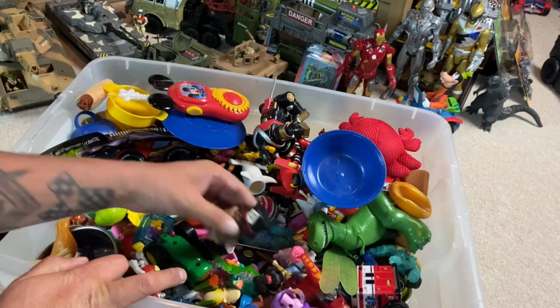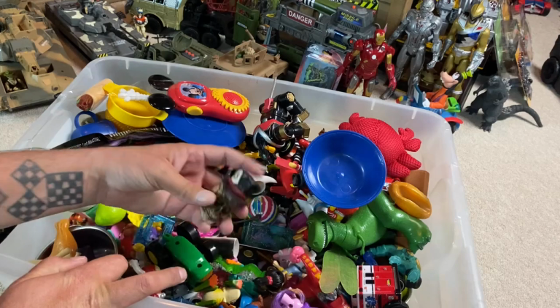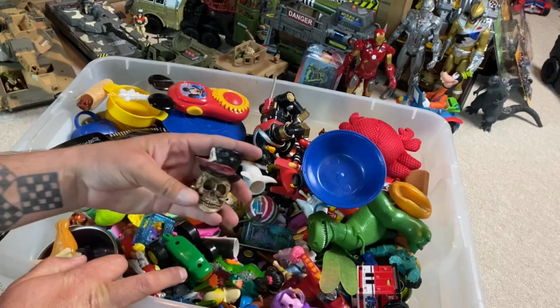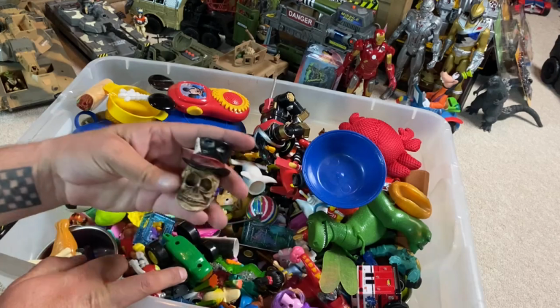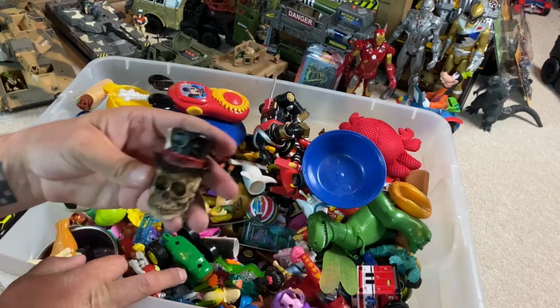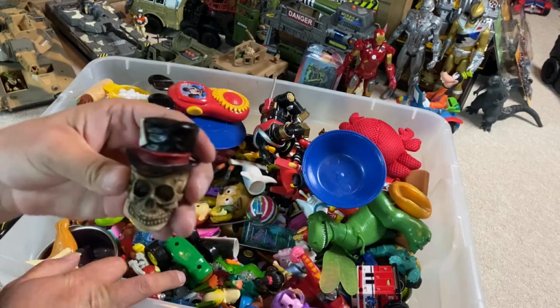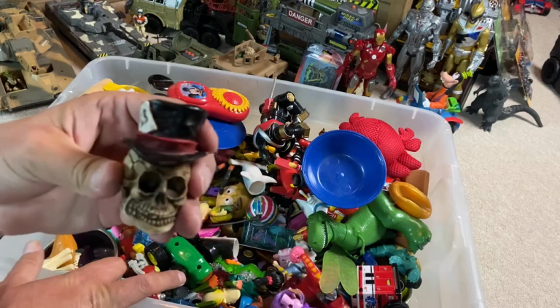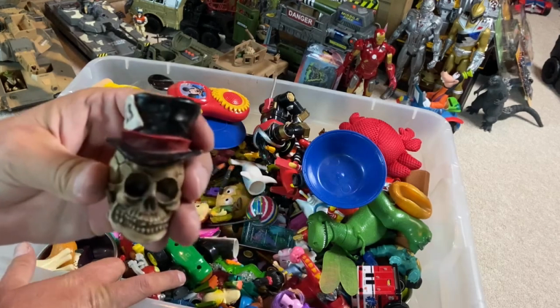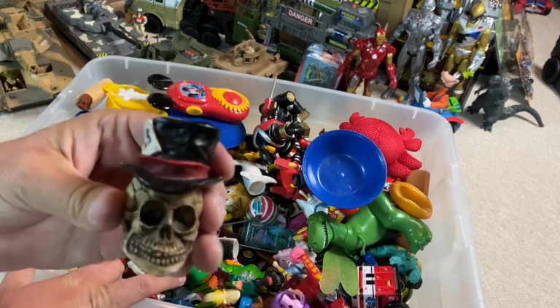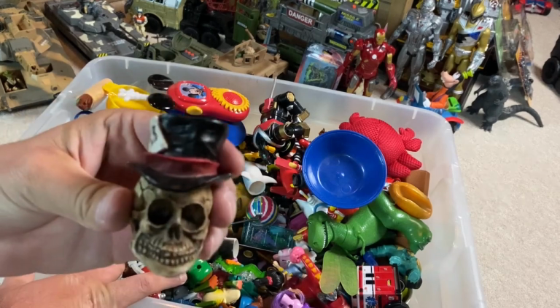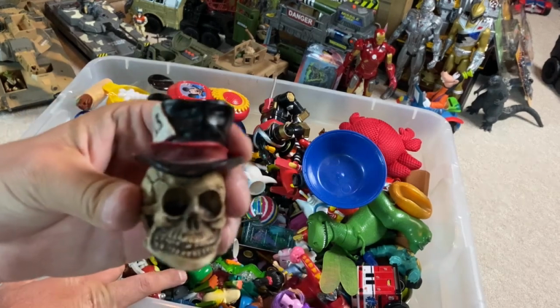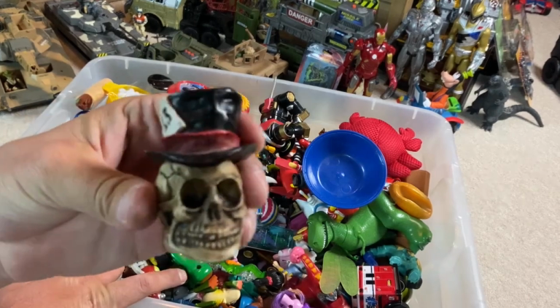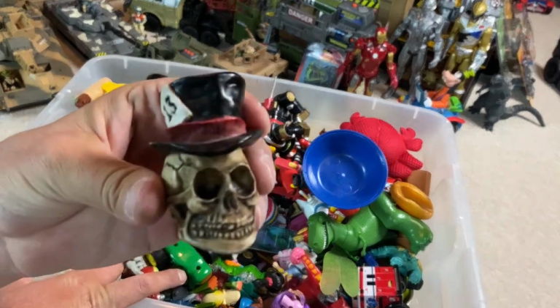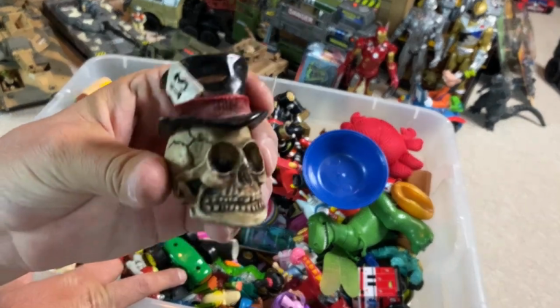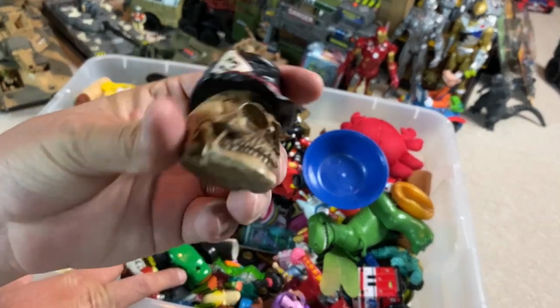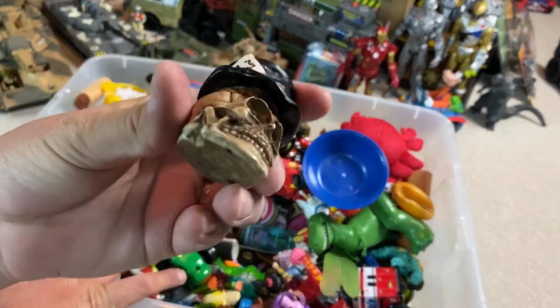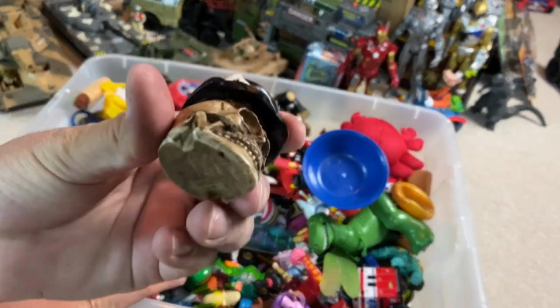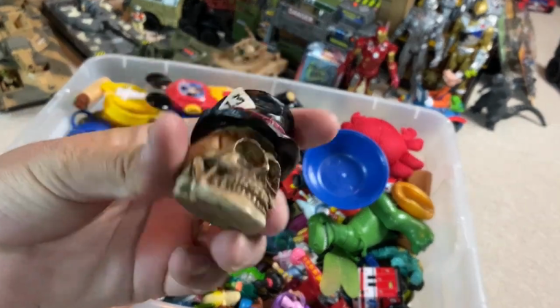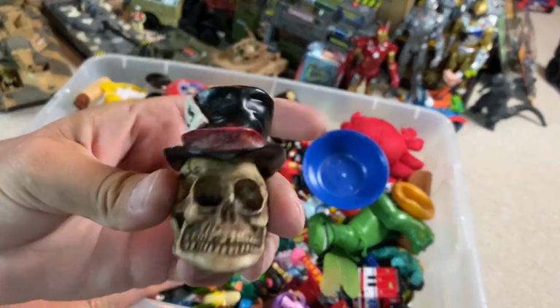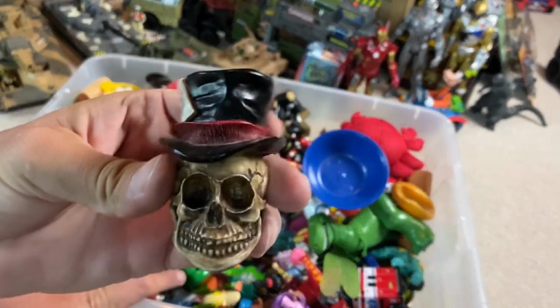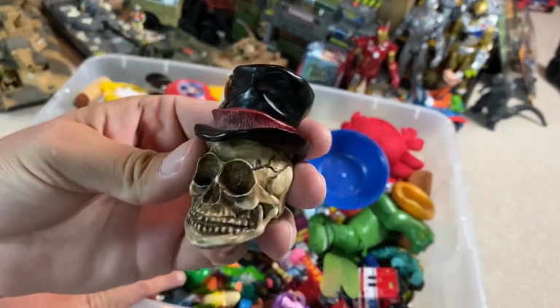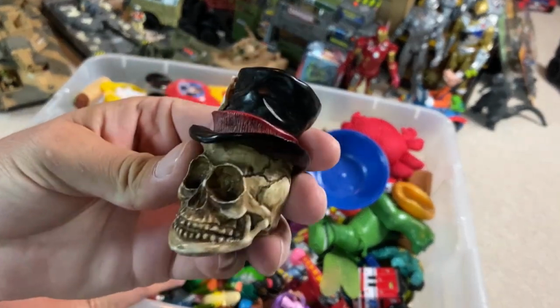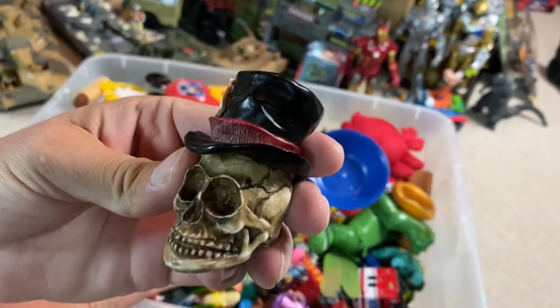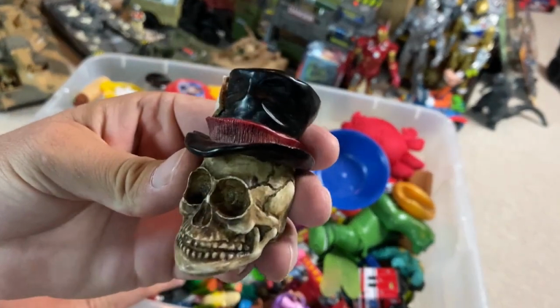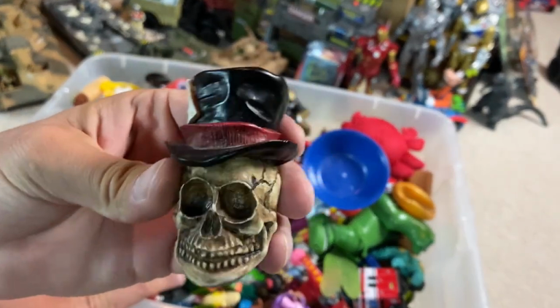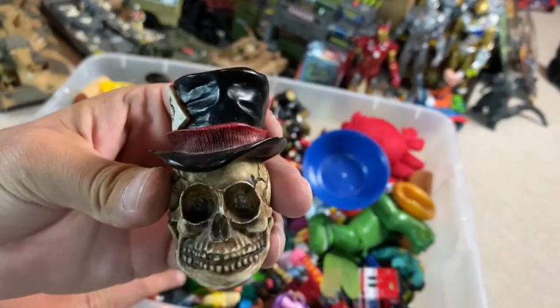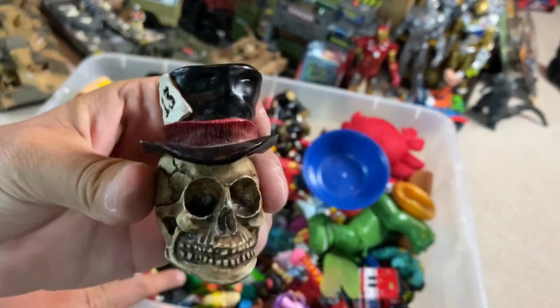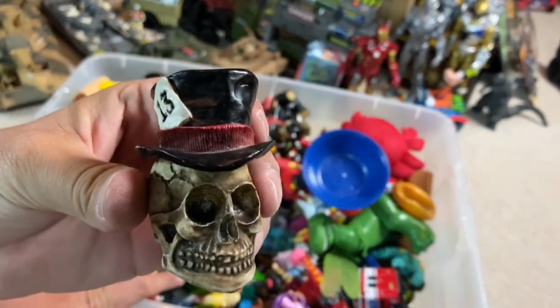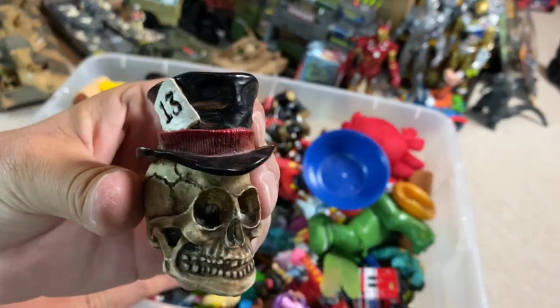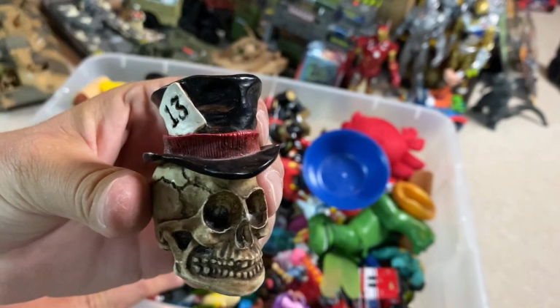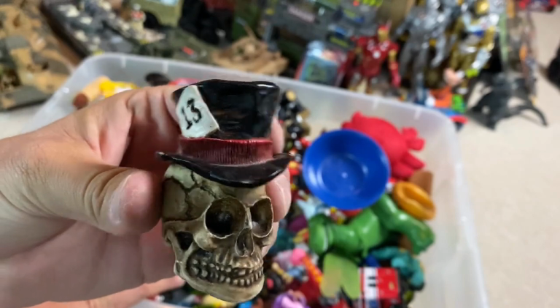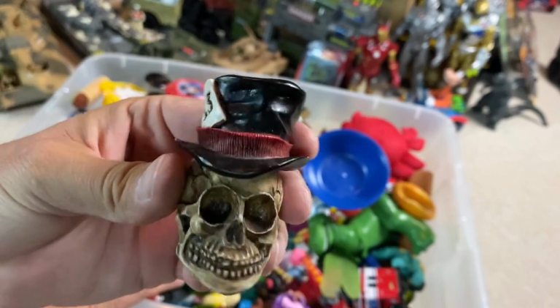What's this thing? Oh, man, dude. That is awesome.